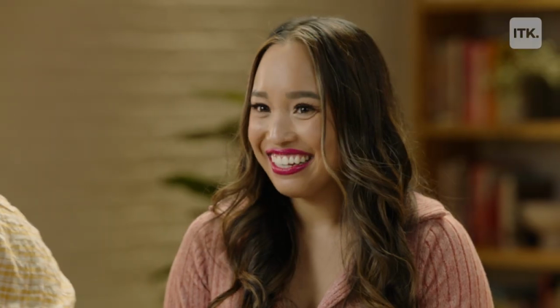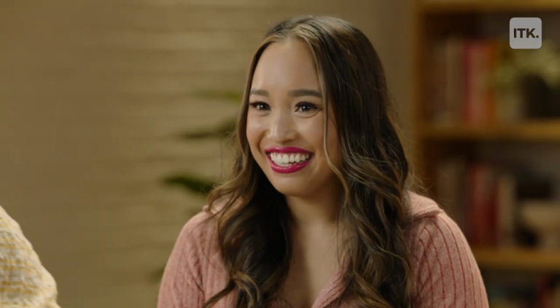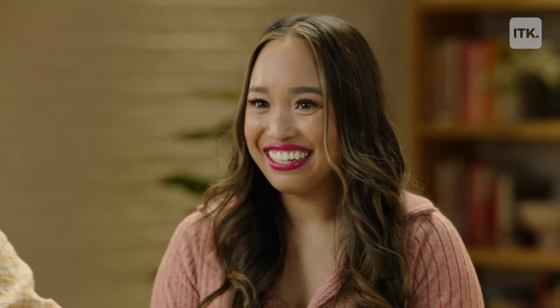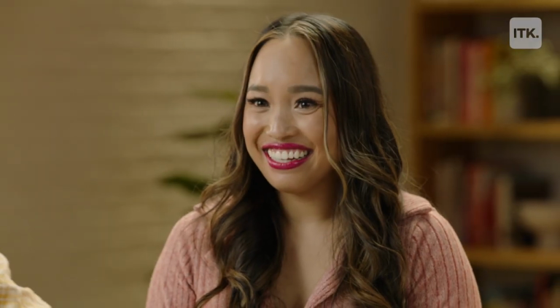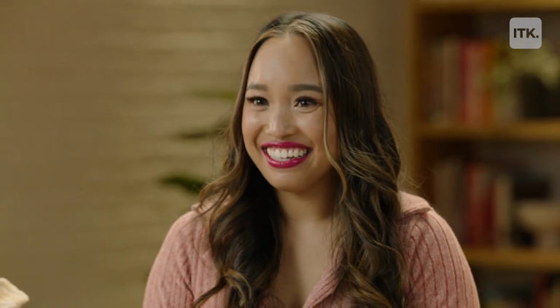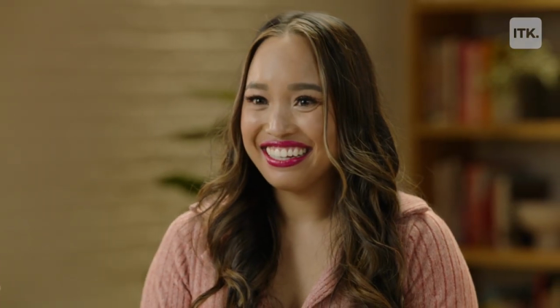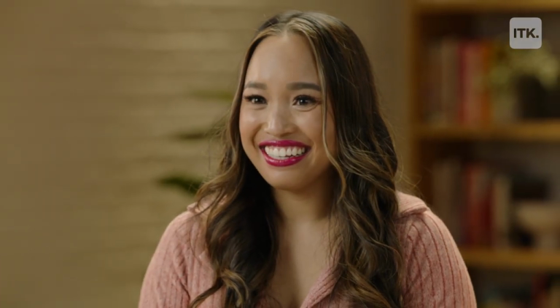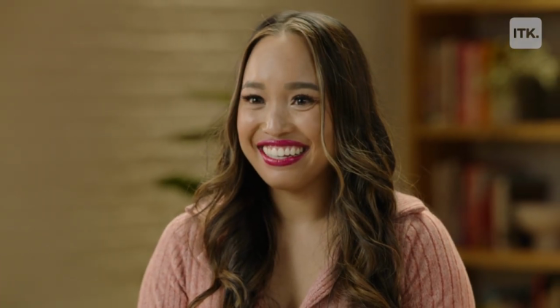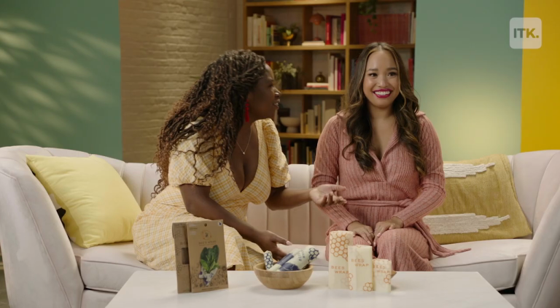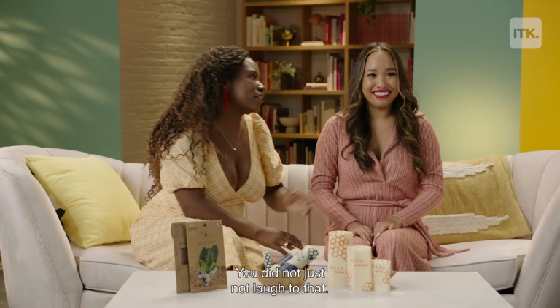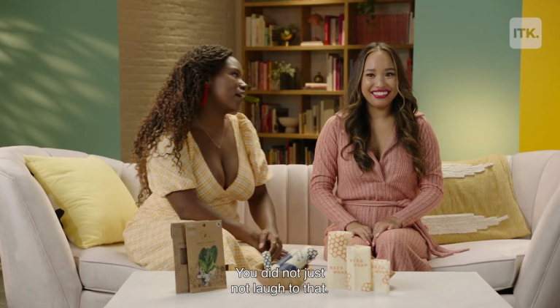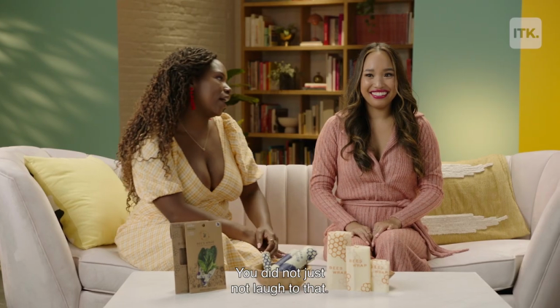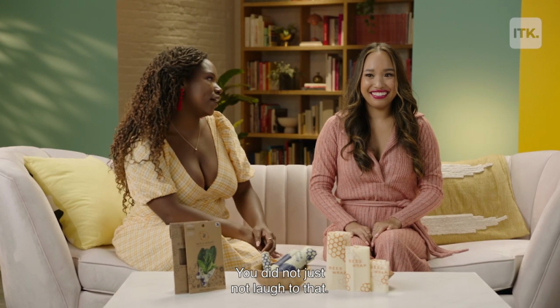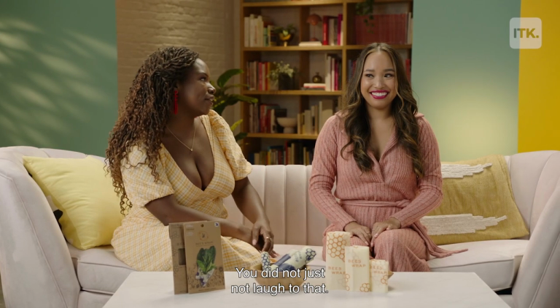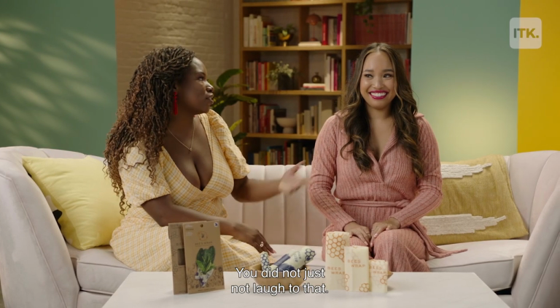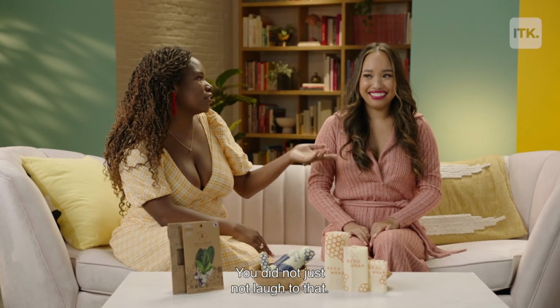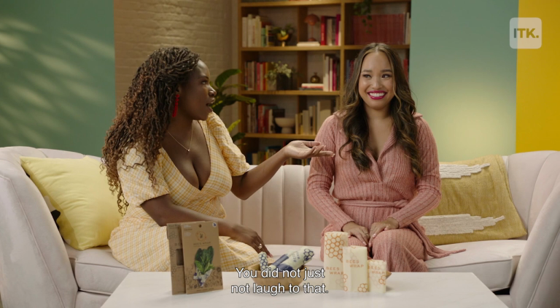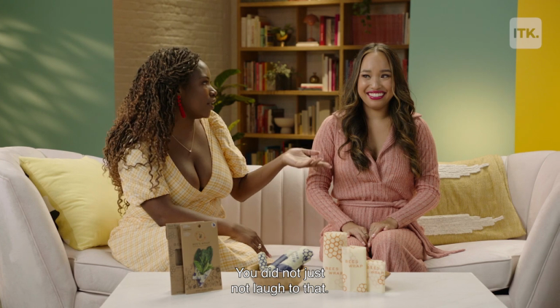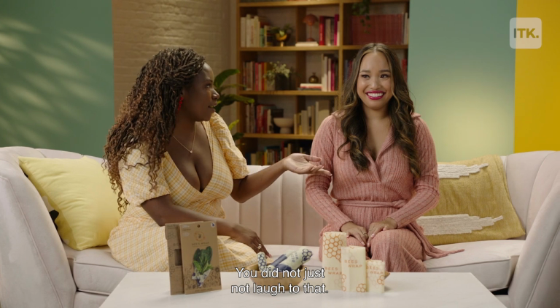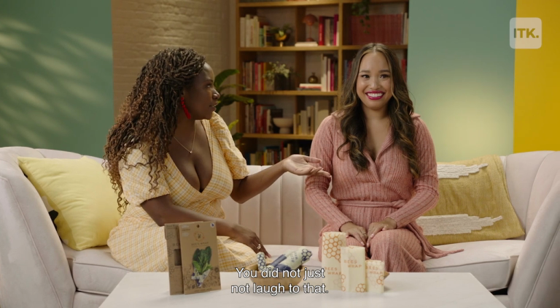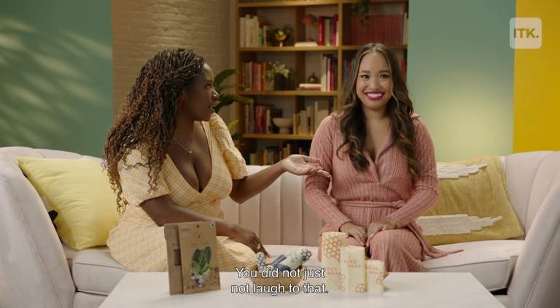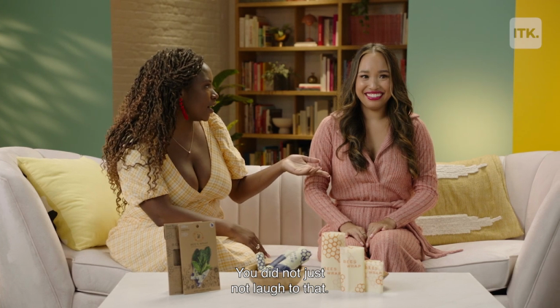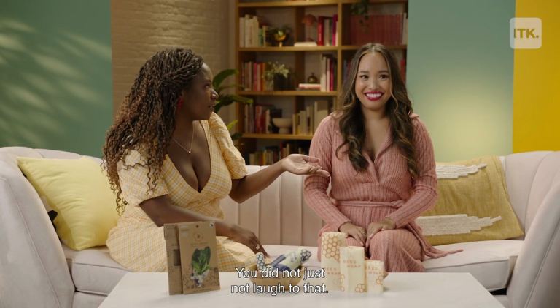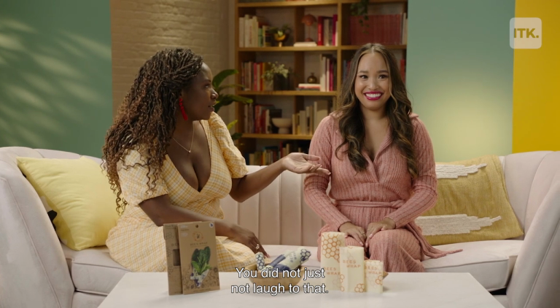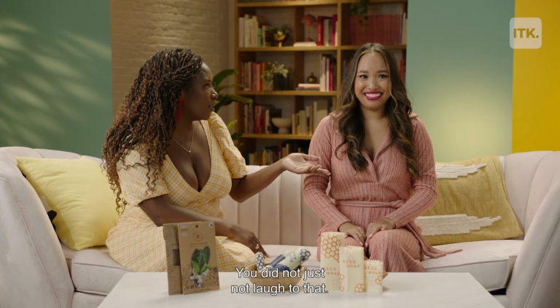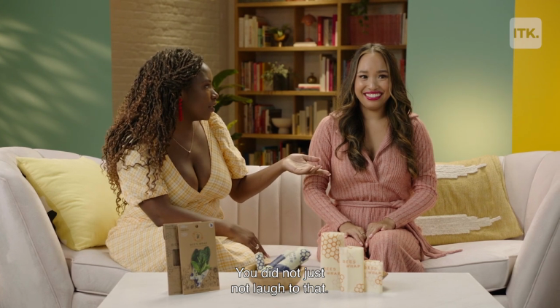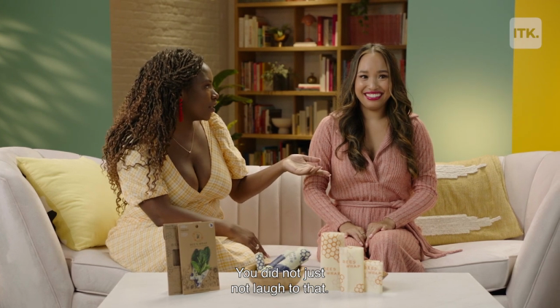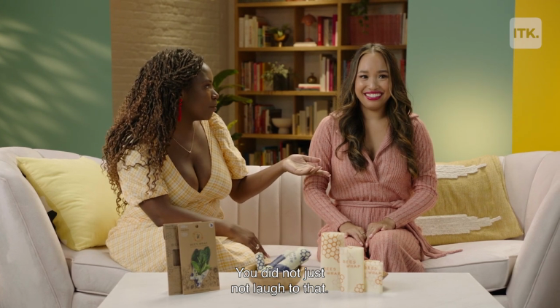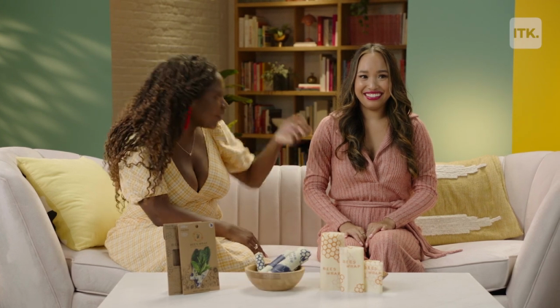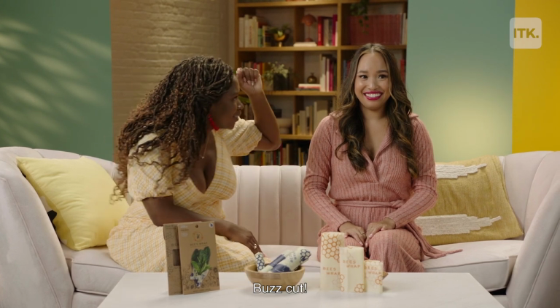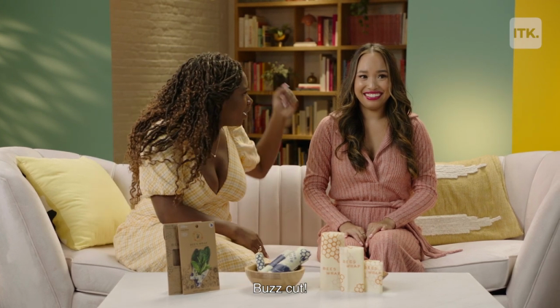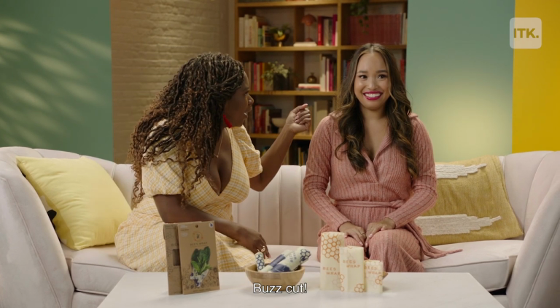To get a buzz cut! Buzz cut! You did not just not laugh at that. Buzz cut!